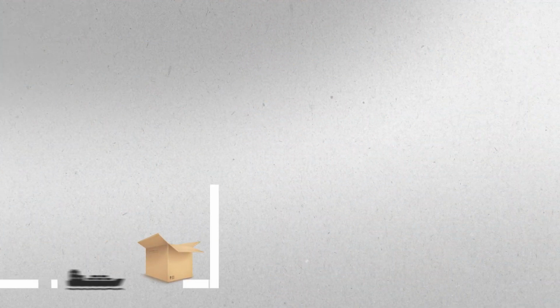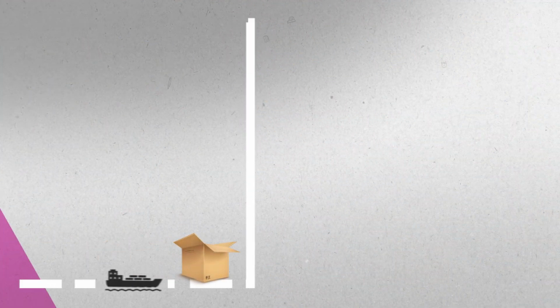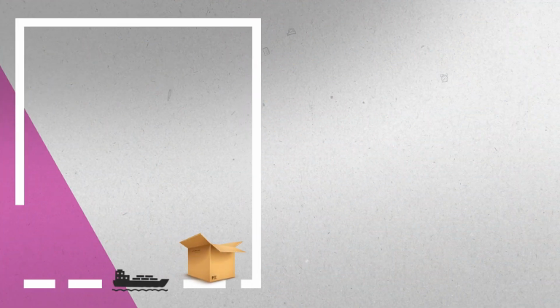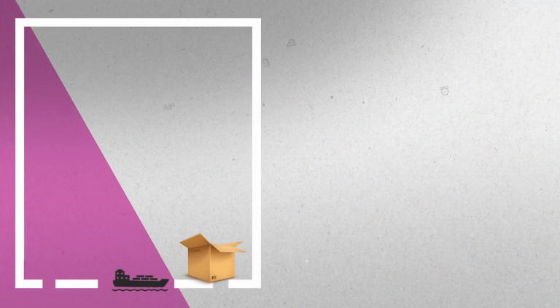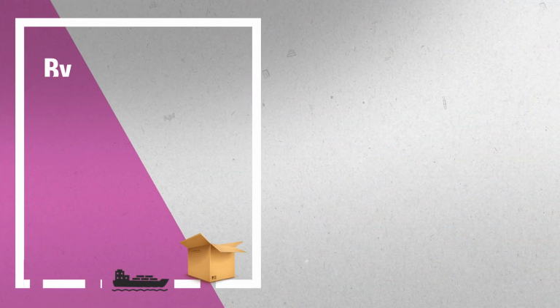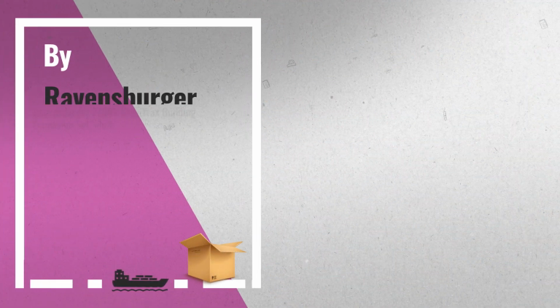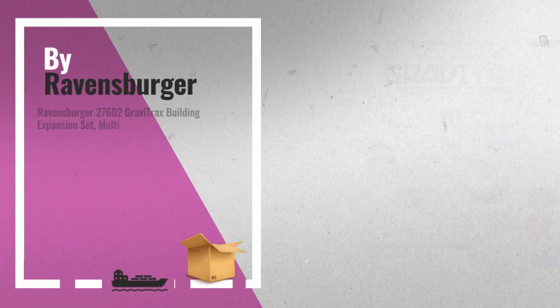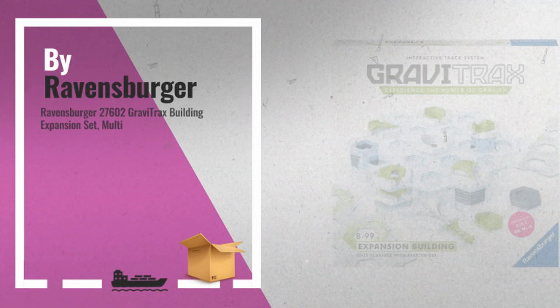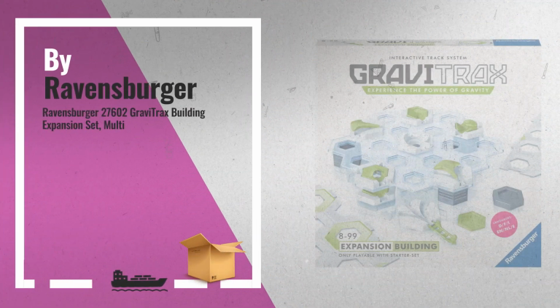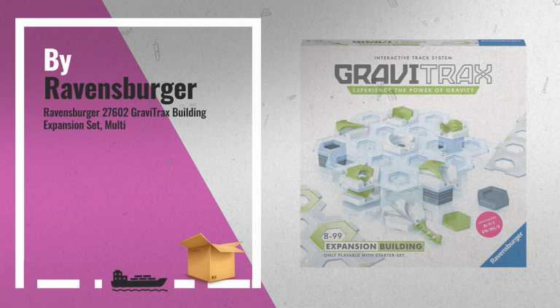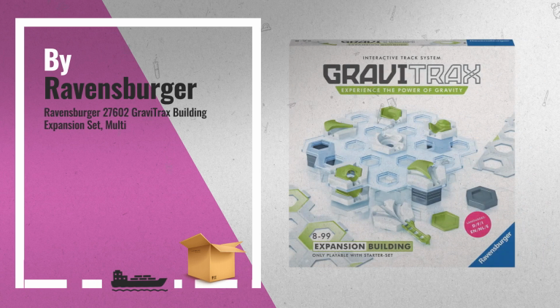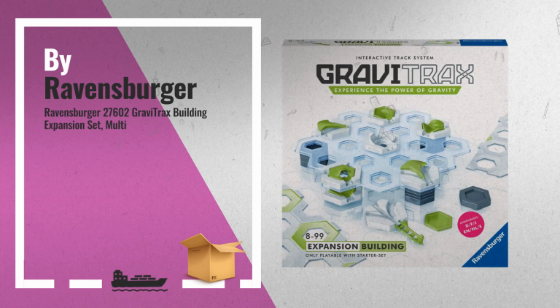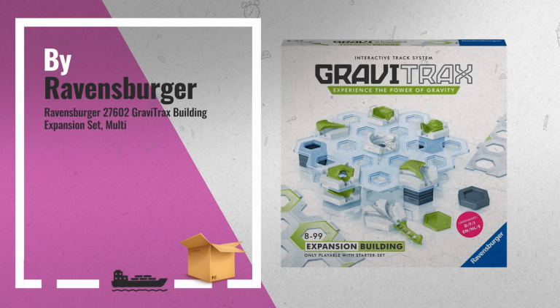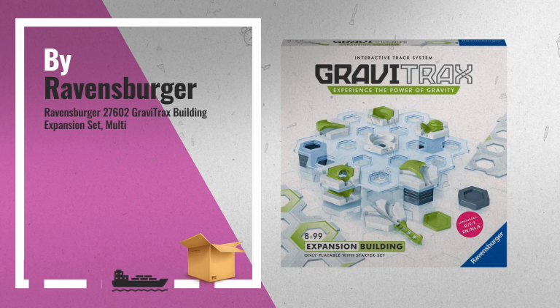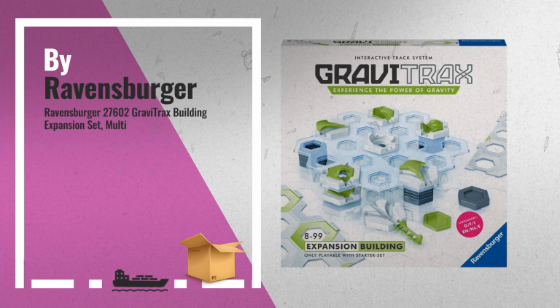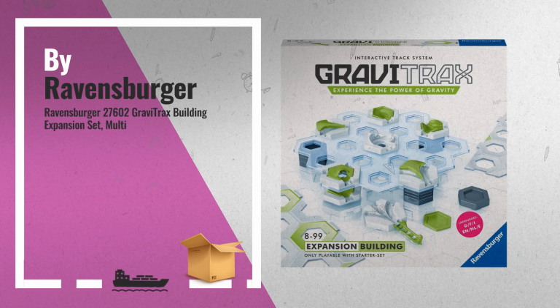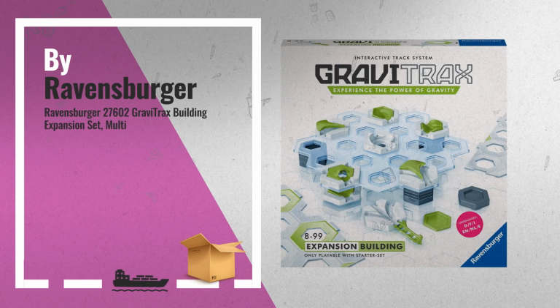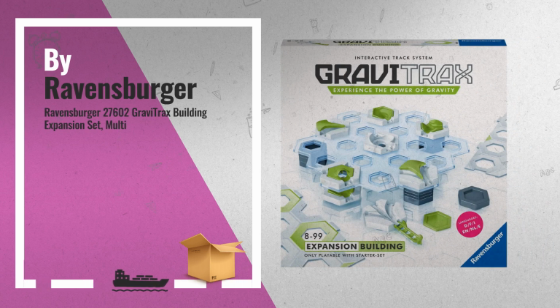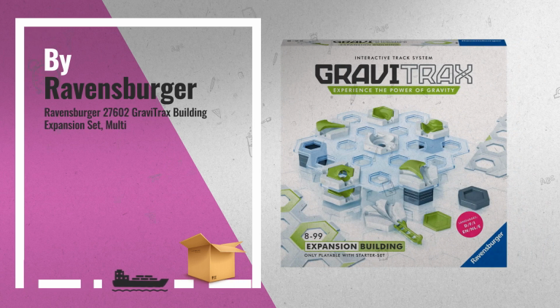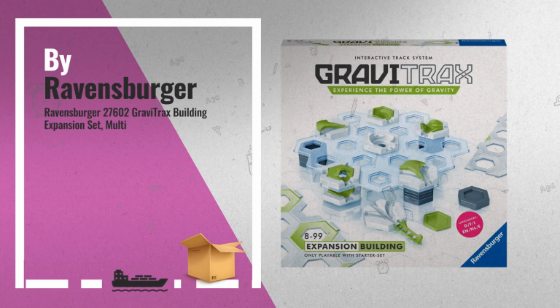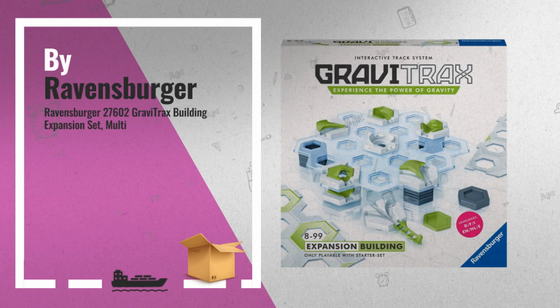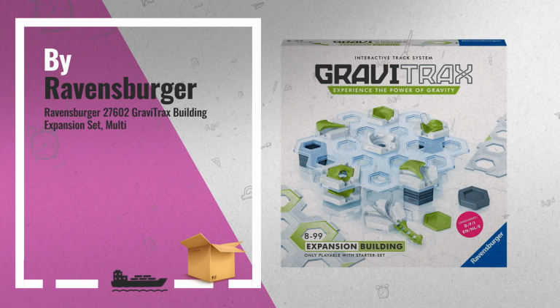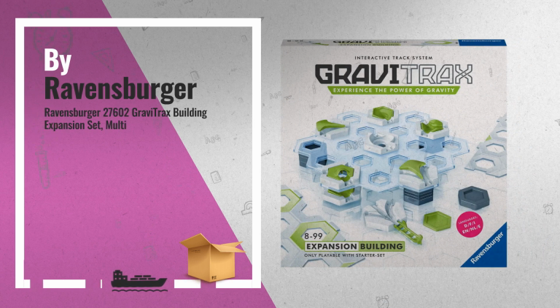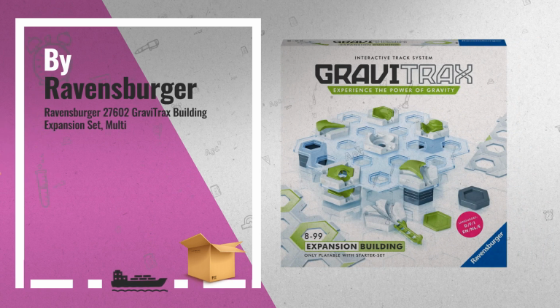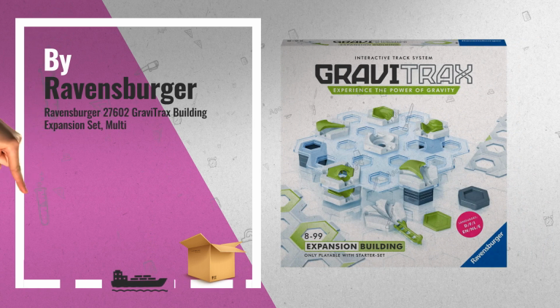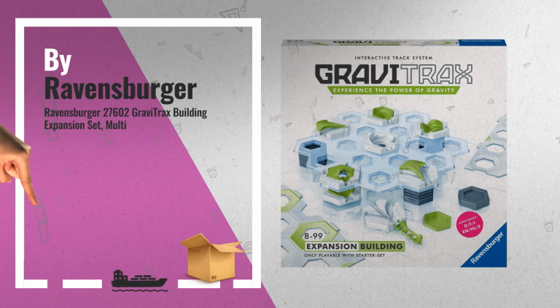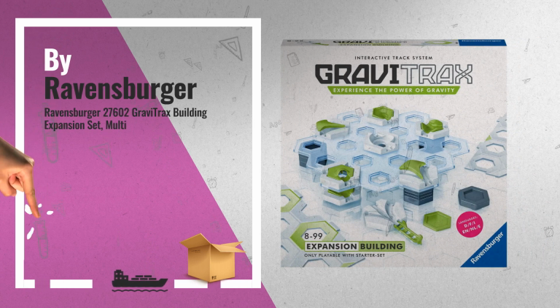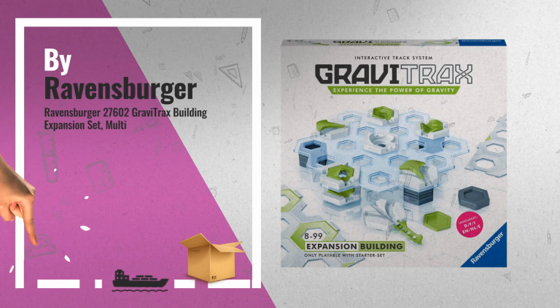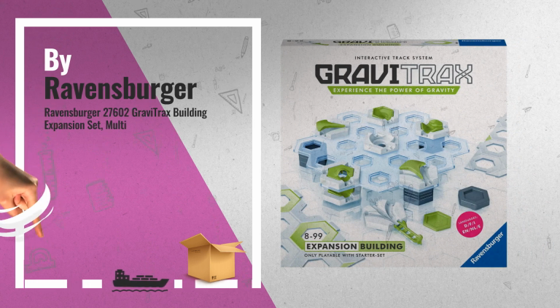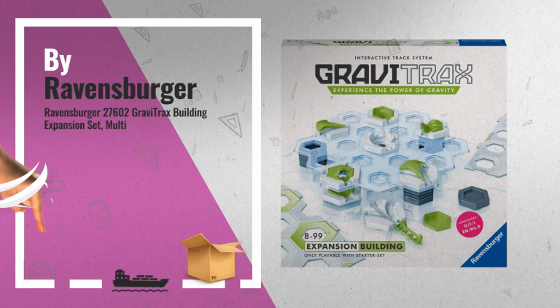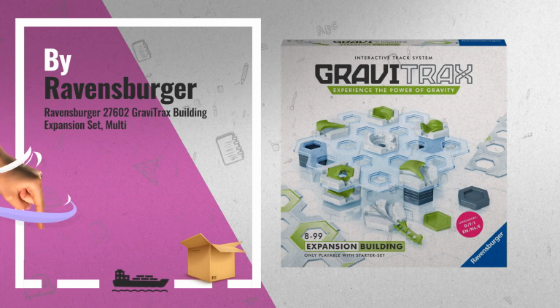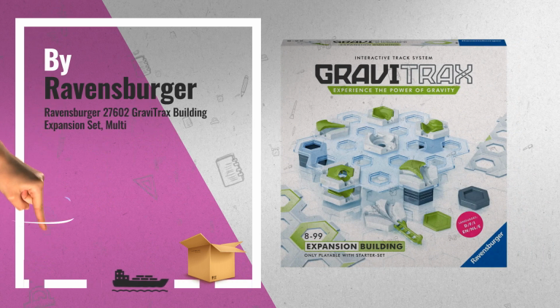Number 3: Get these great GraviTrax games now. Just click this link below.